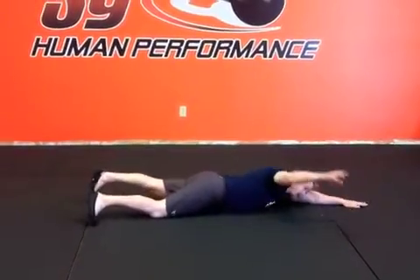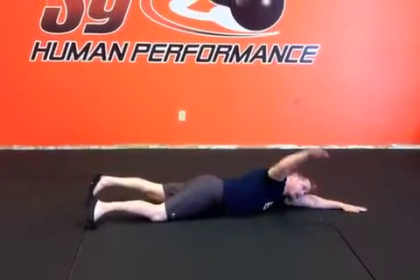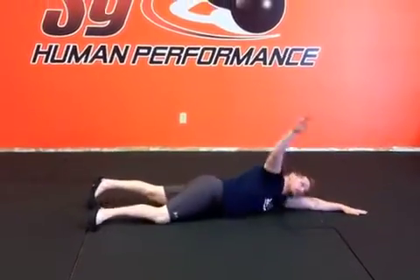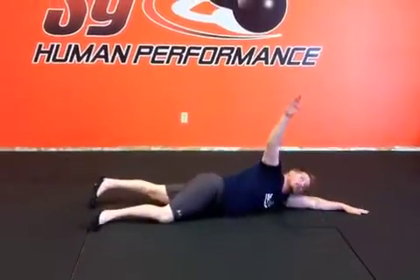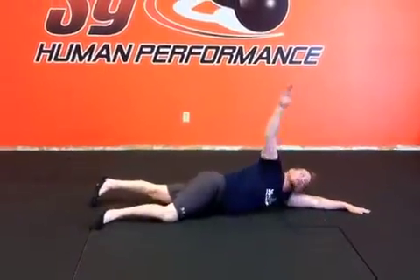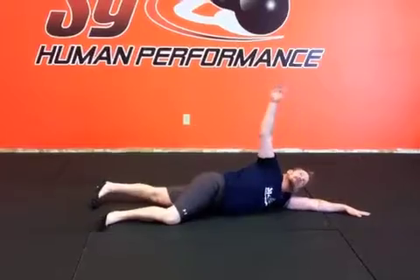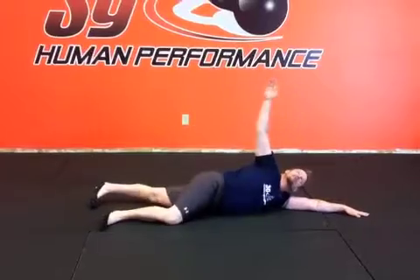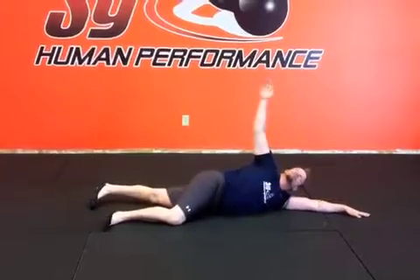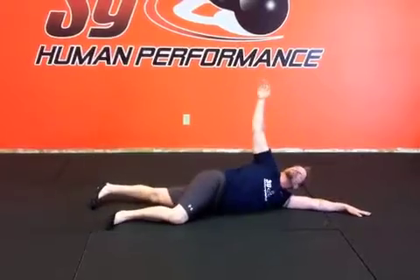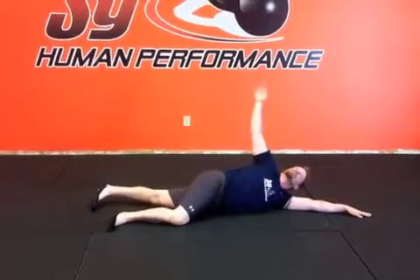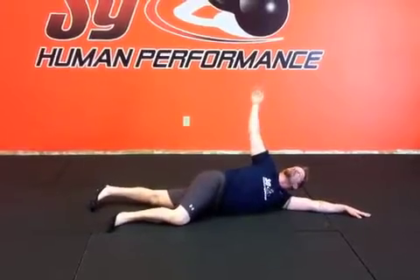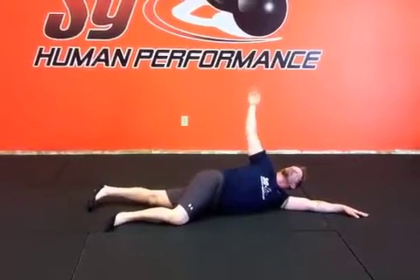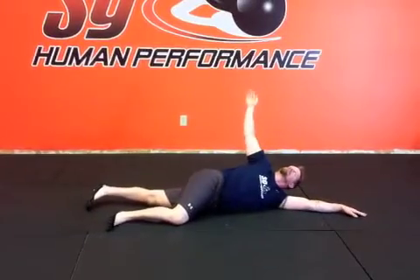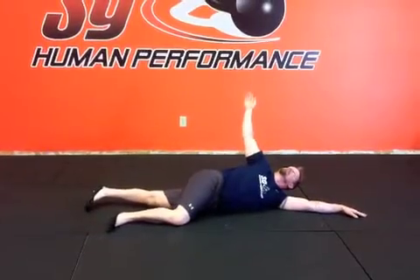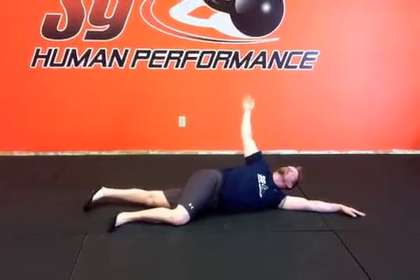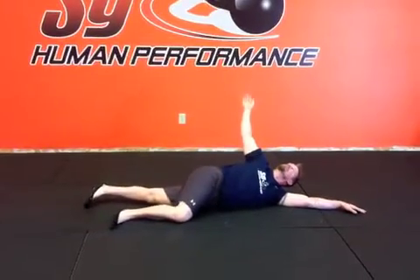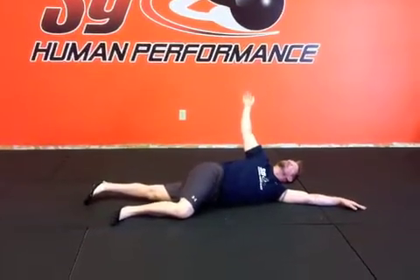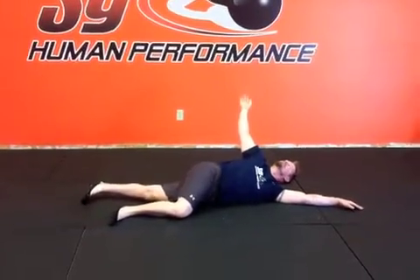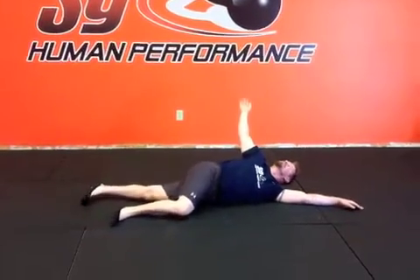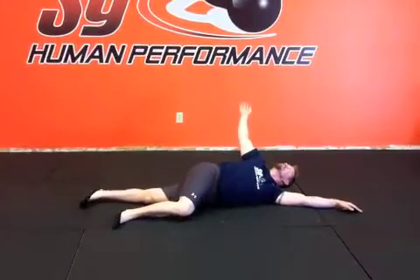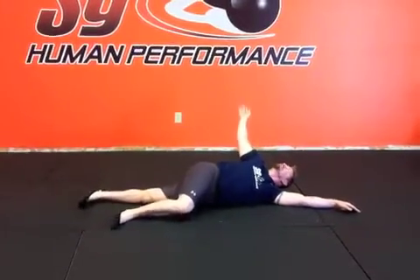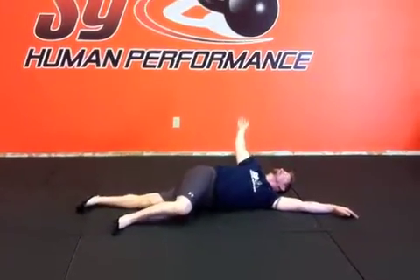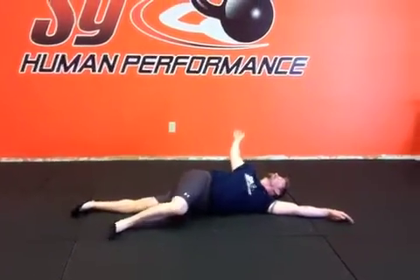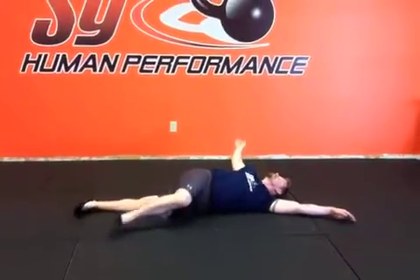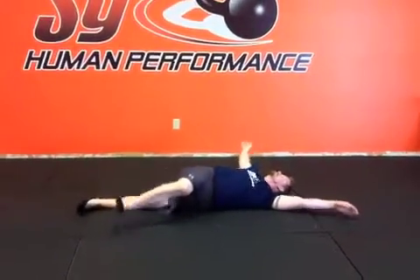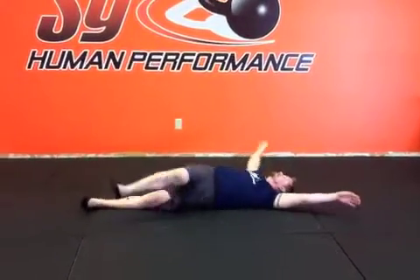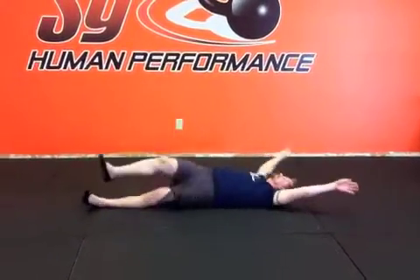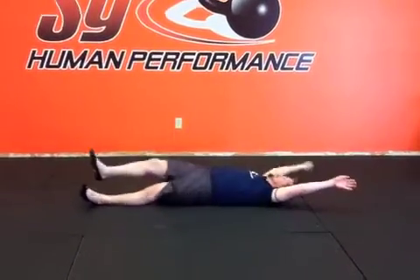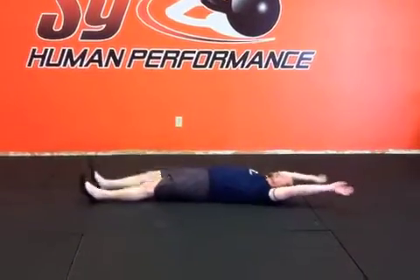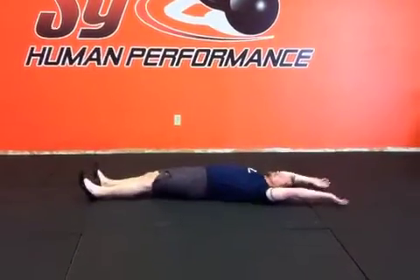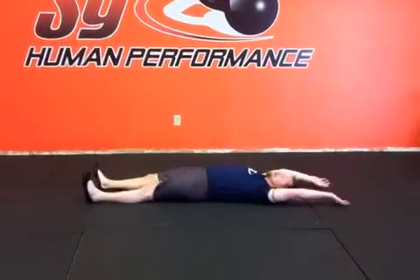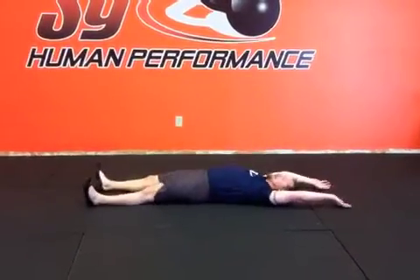He's going to reach back, start looking over his shoulder, where that leg is going to be the last thing to fall.